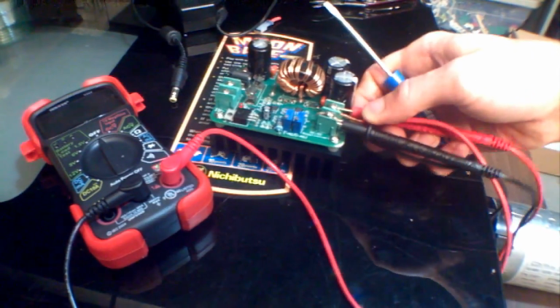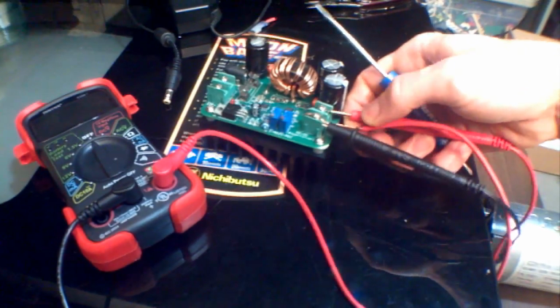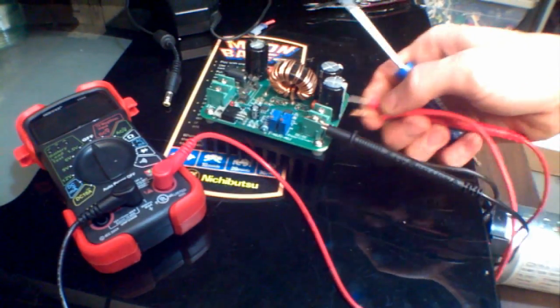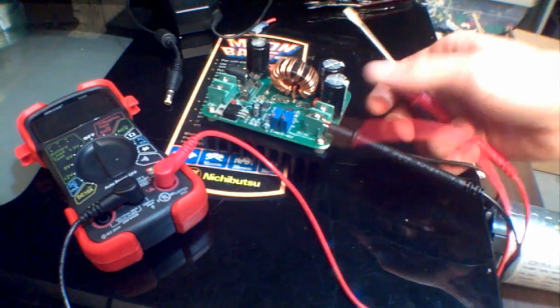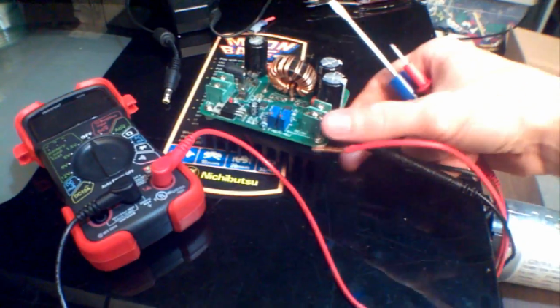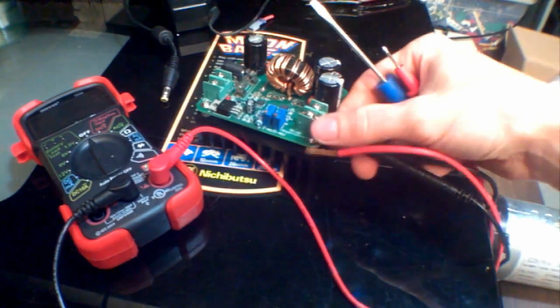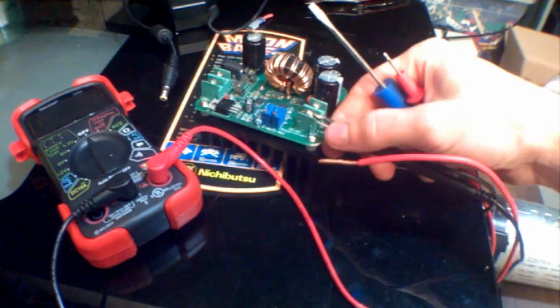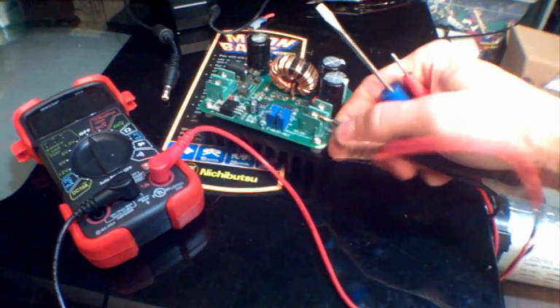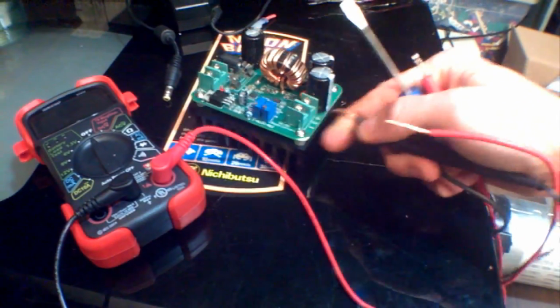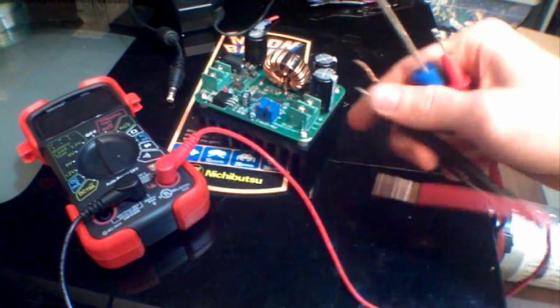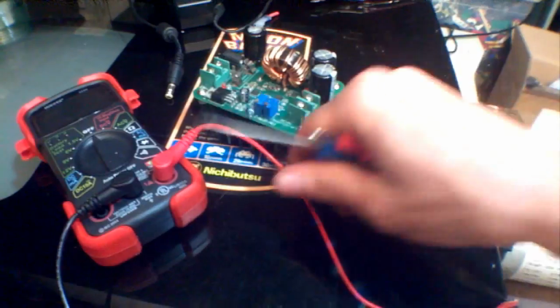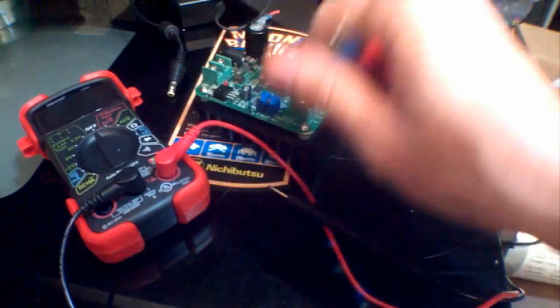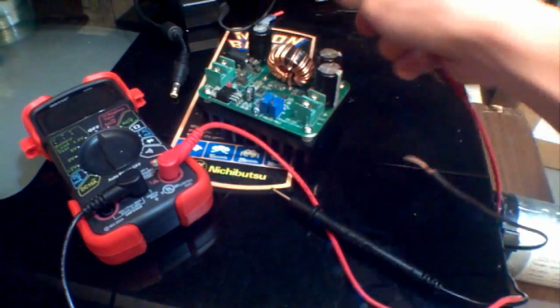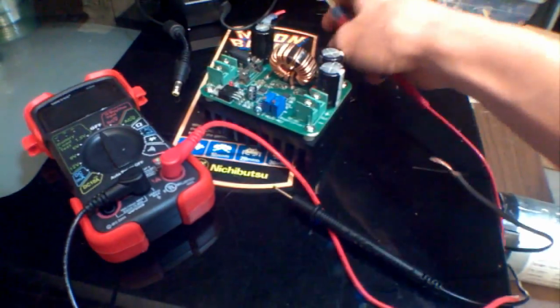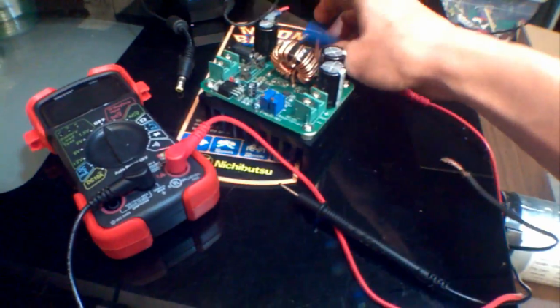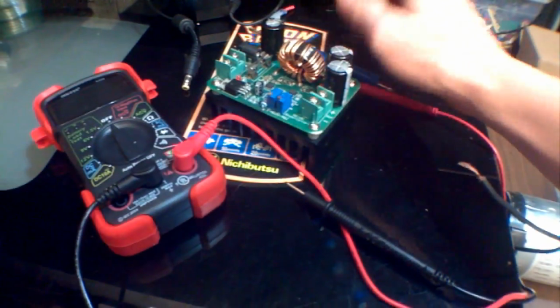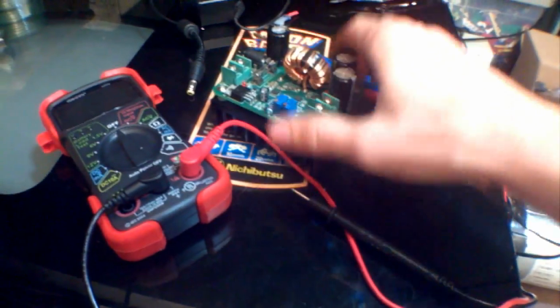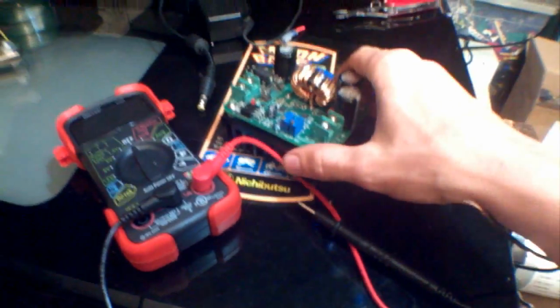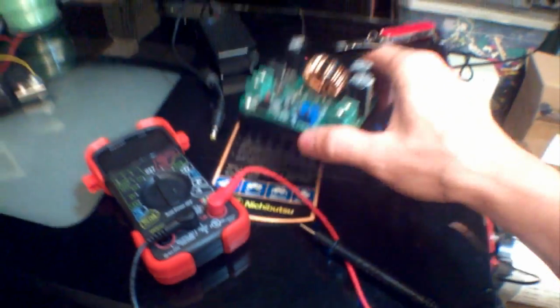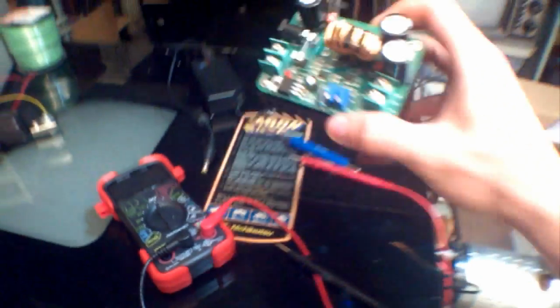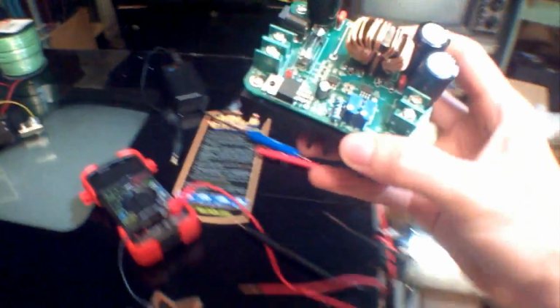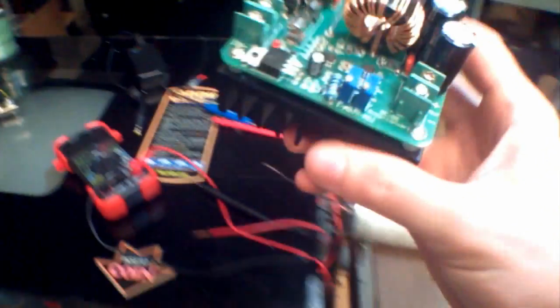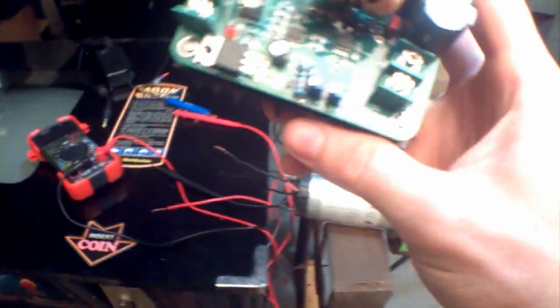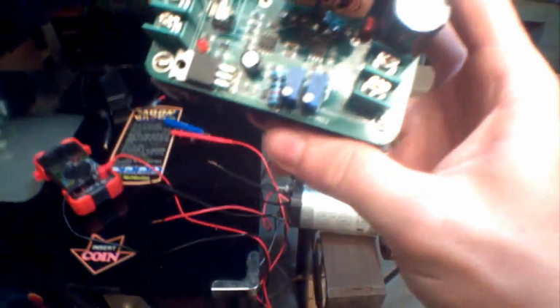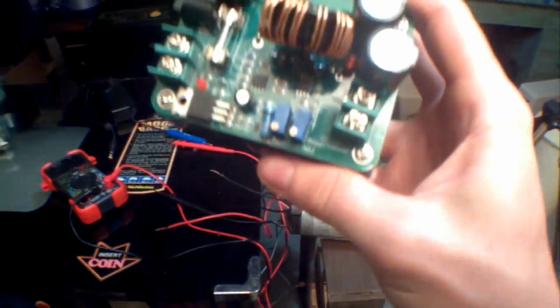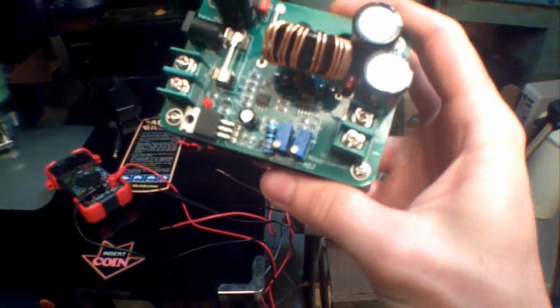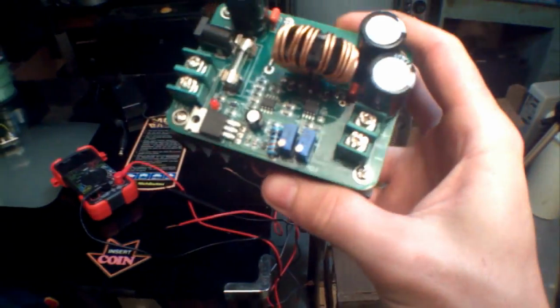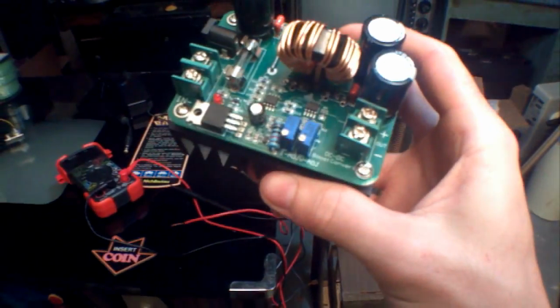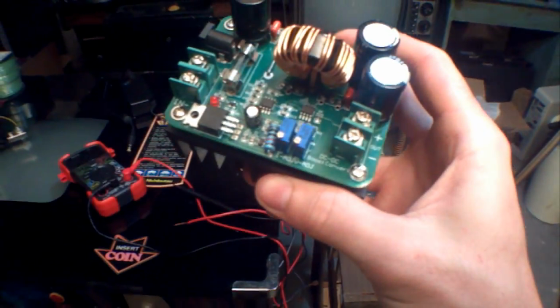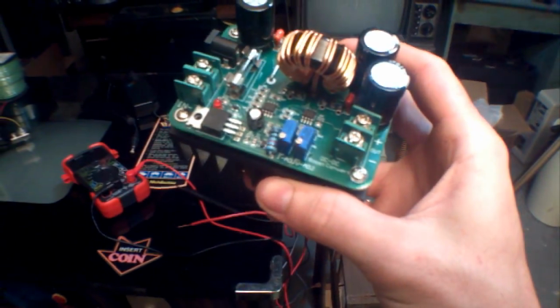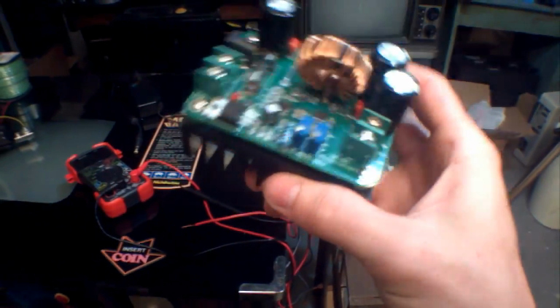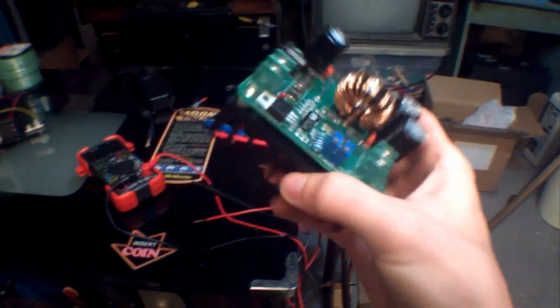I'm really happy to see that the amperage potentiometer actually does adjust the amperage.